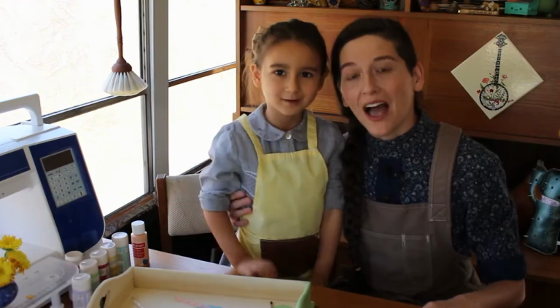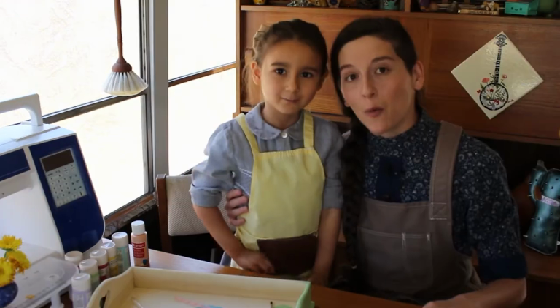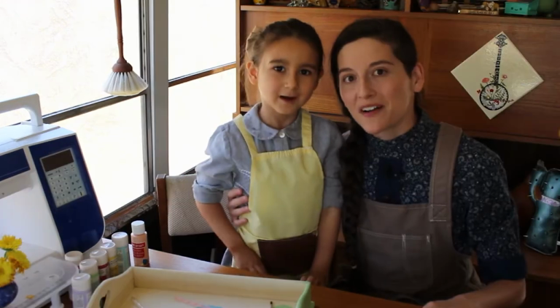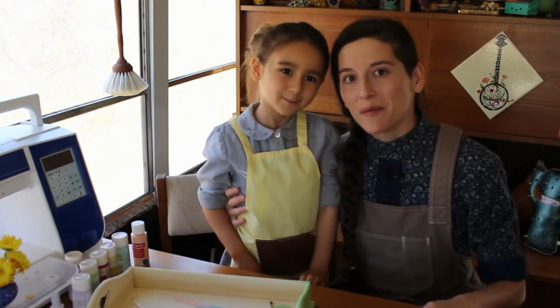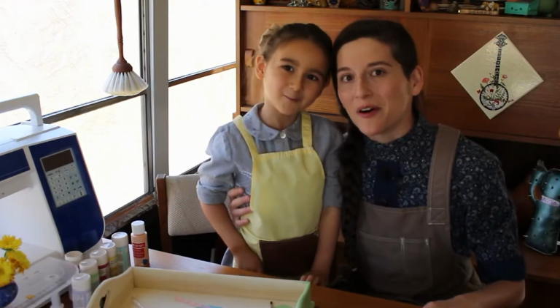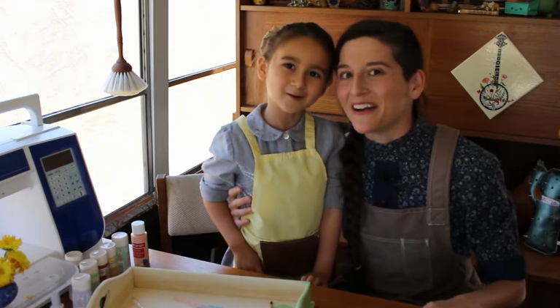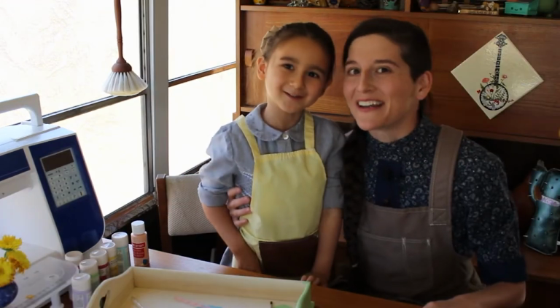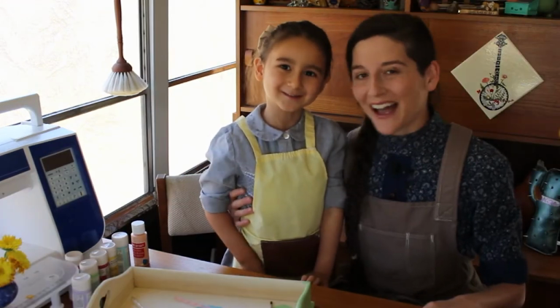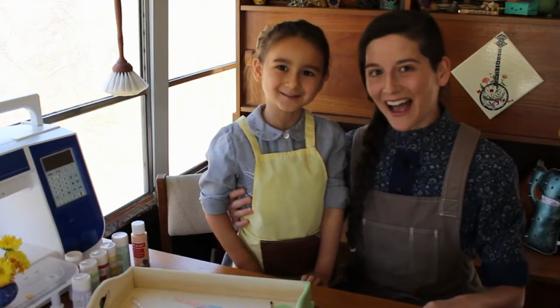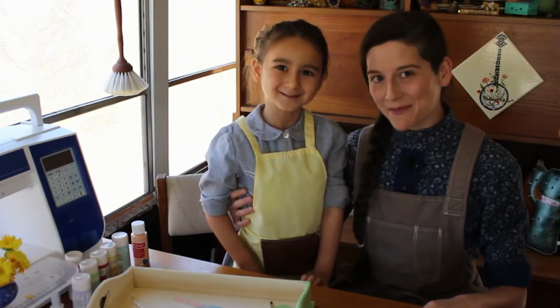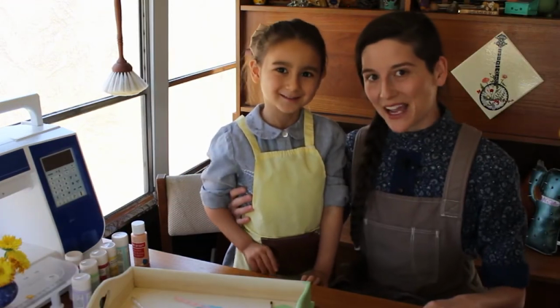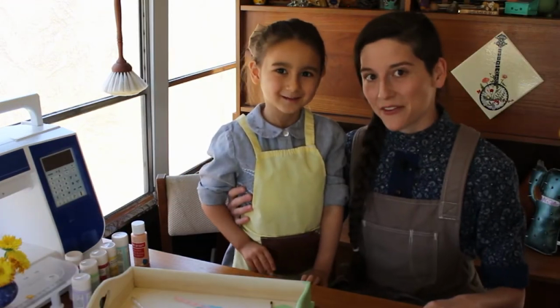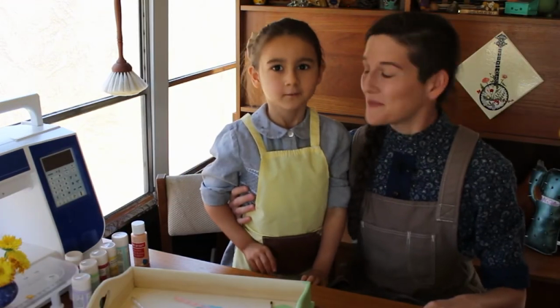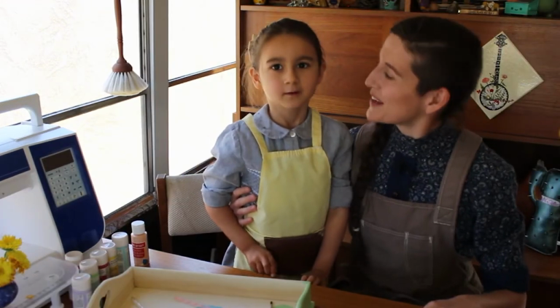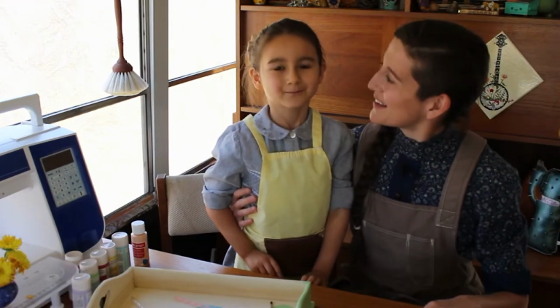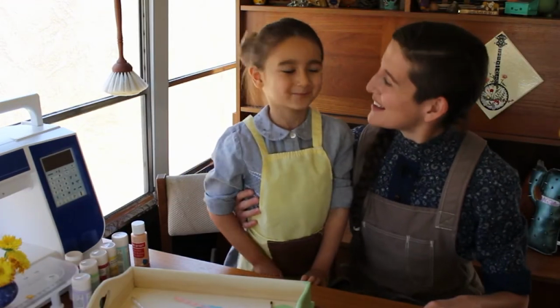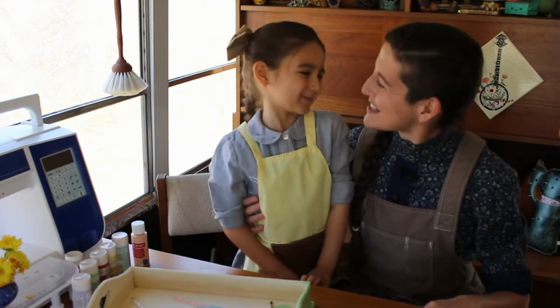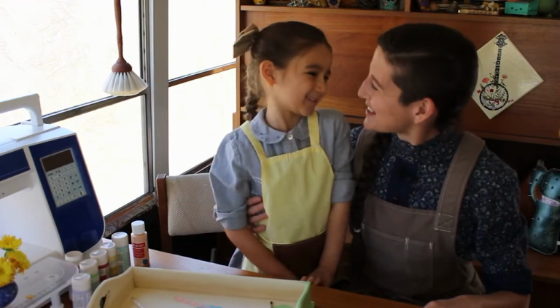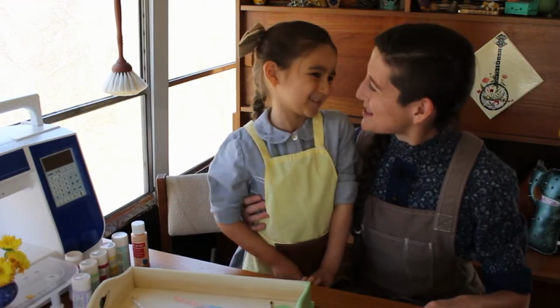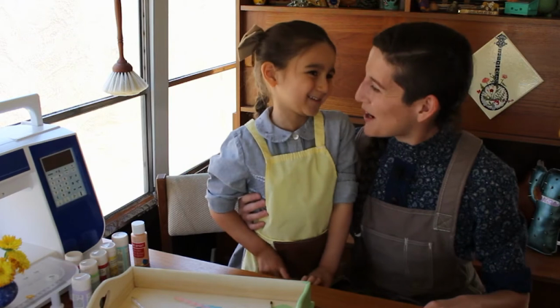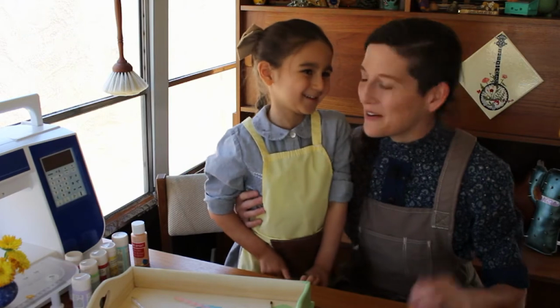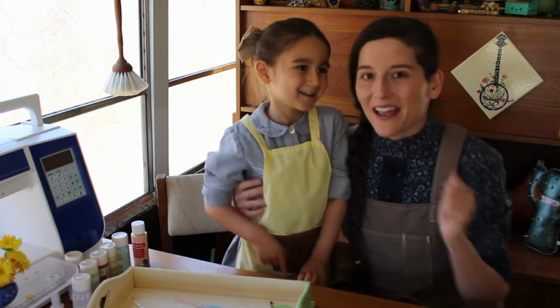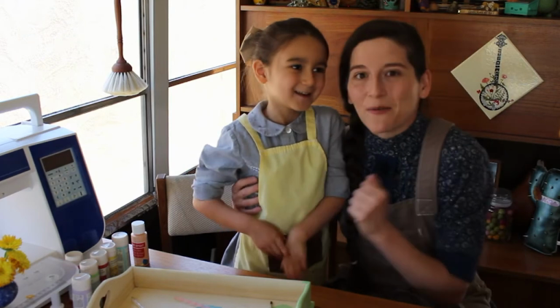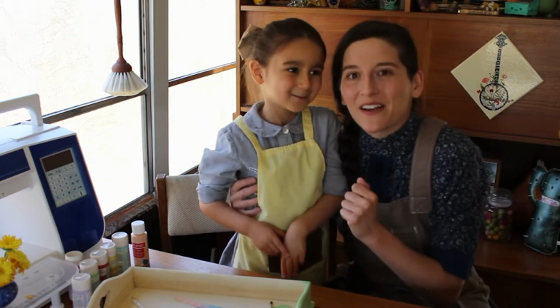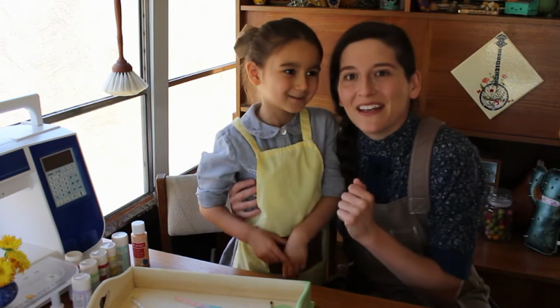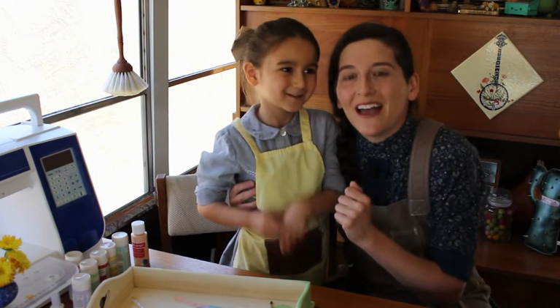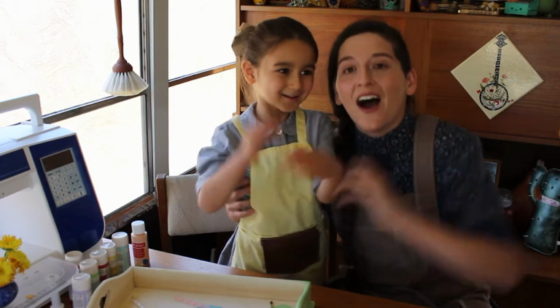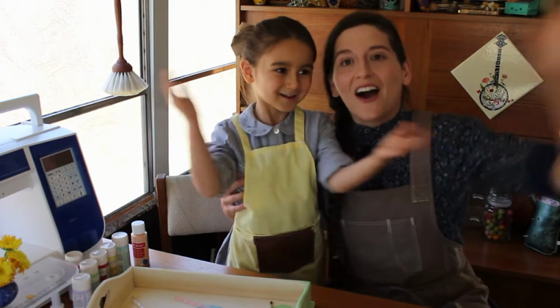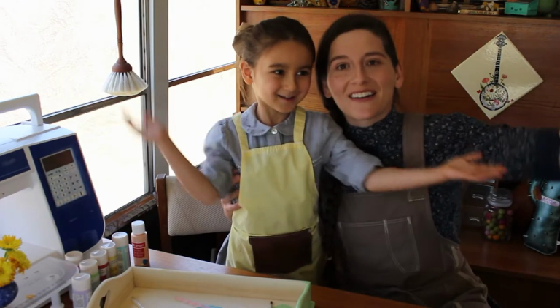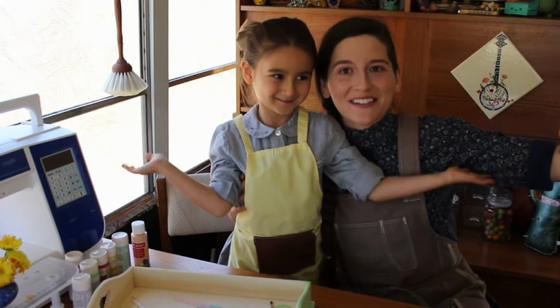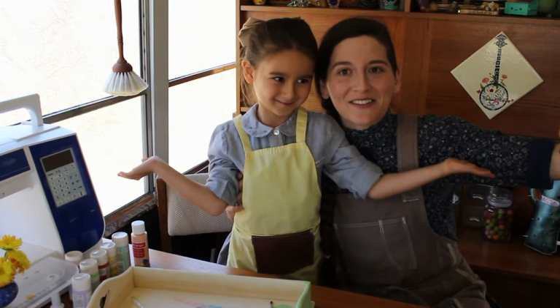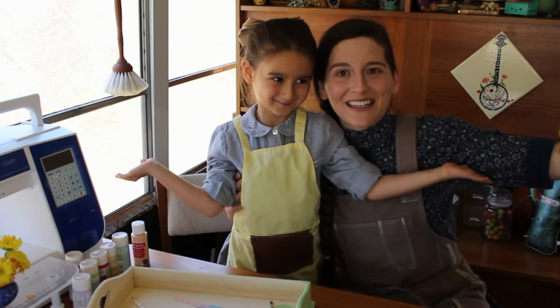Welcome aboard! I'm Katherine, this is Little Sprout, and we're in Art Schooley!